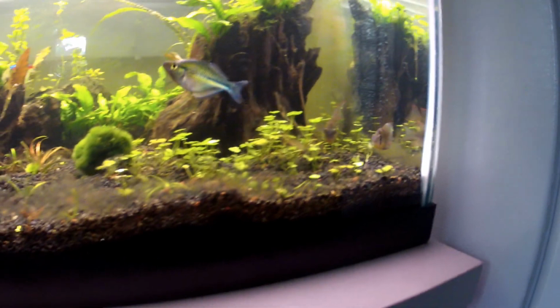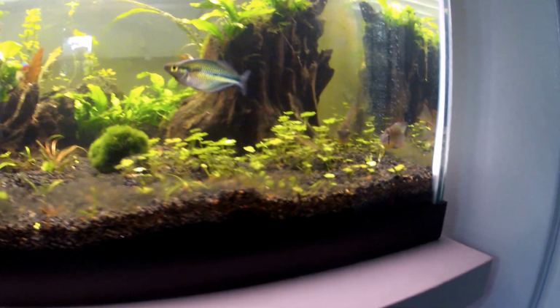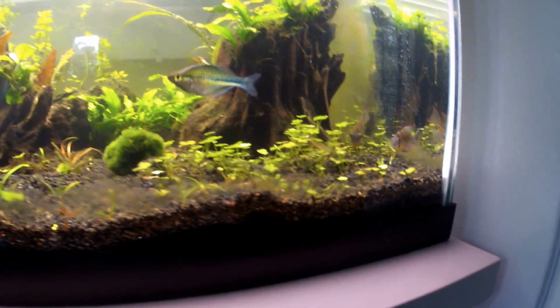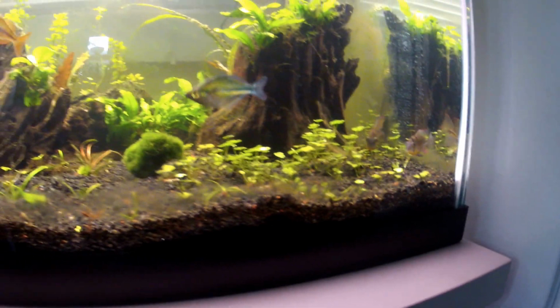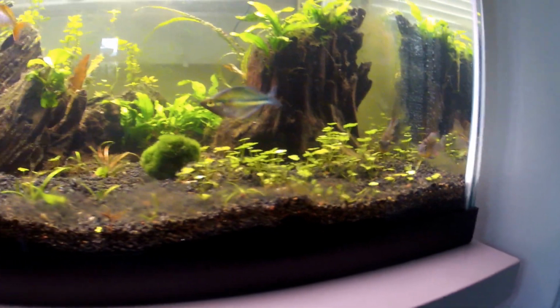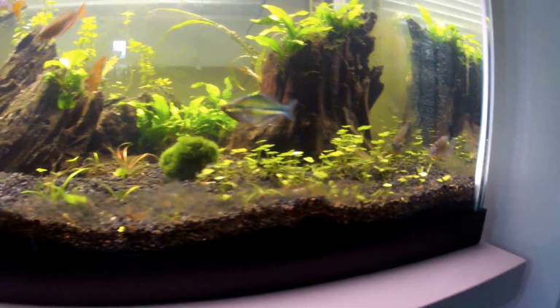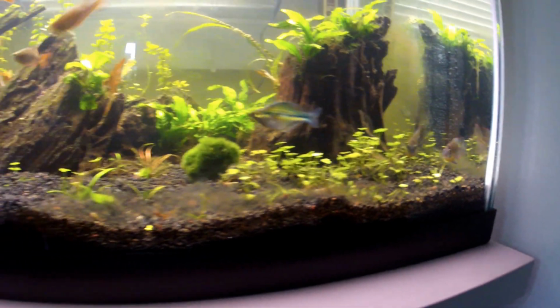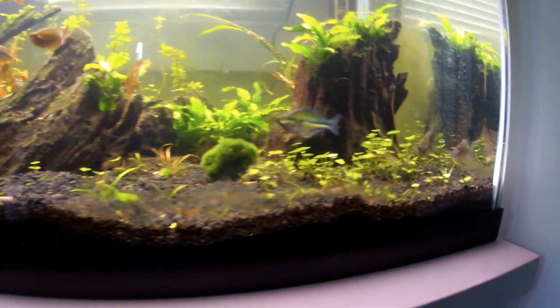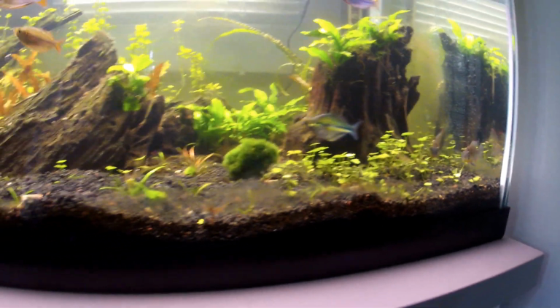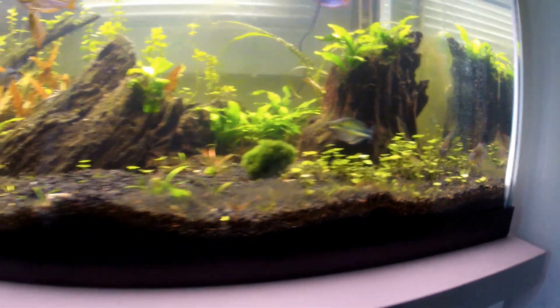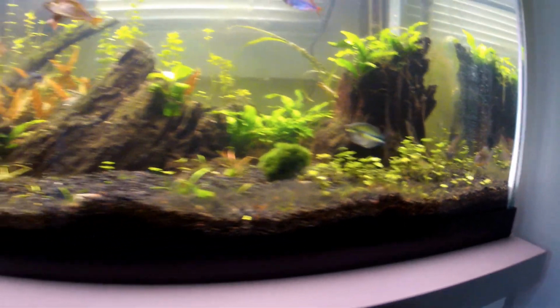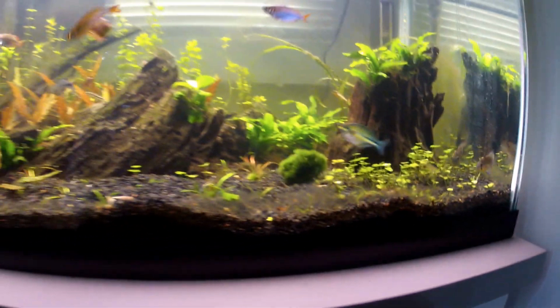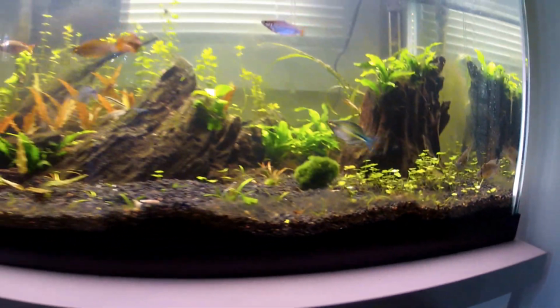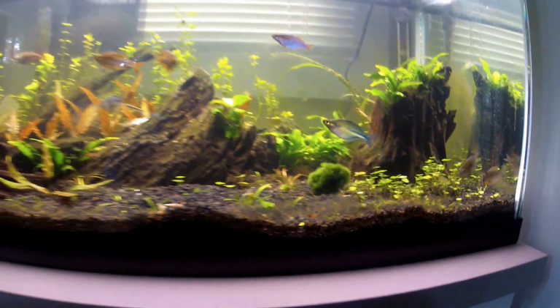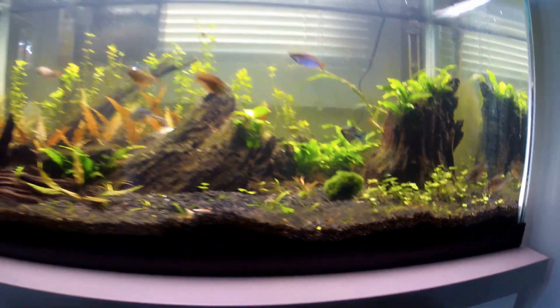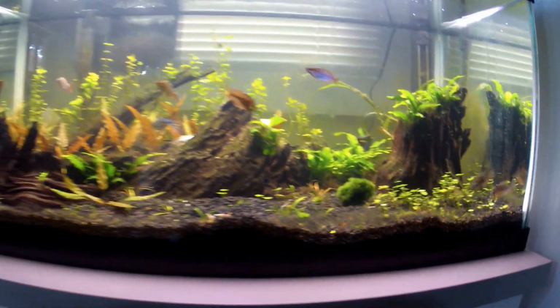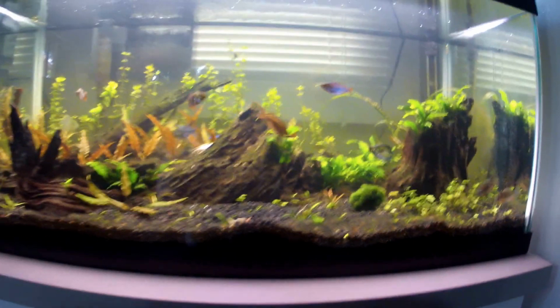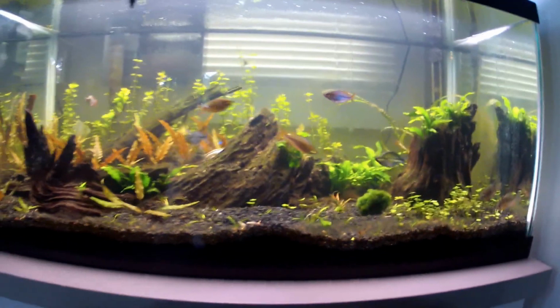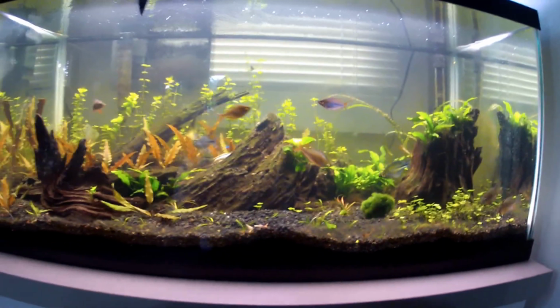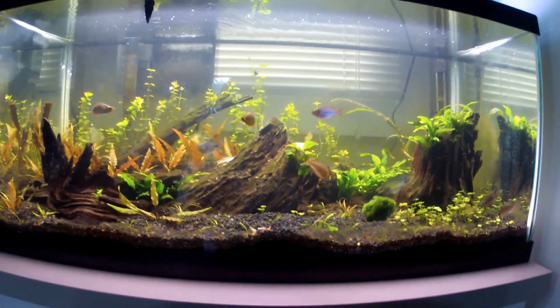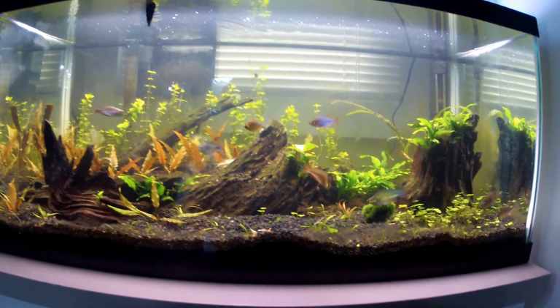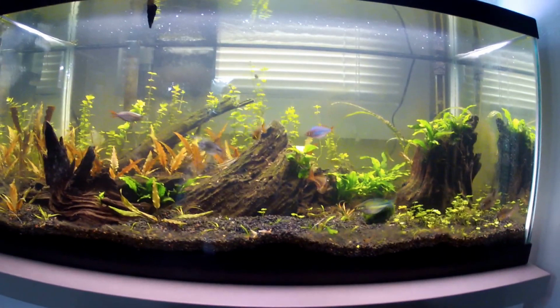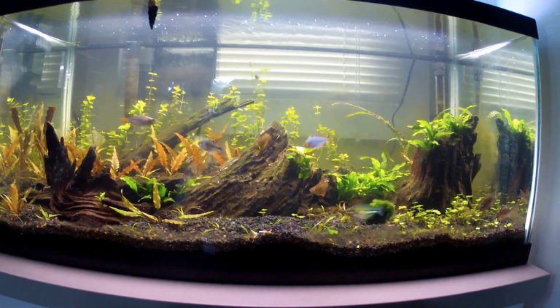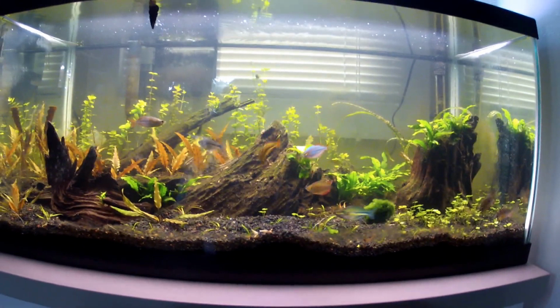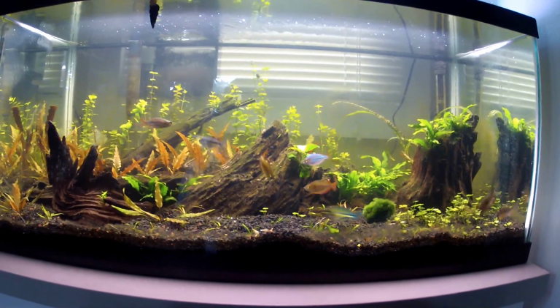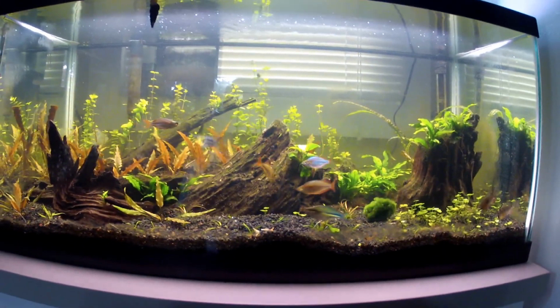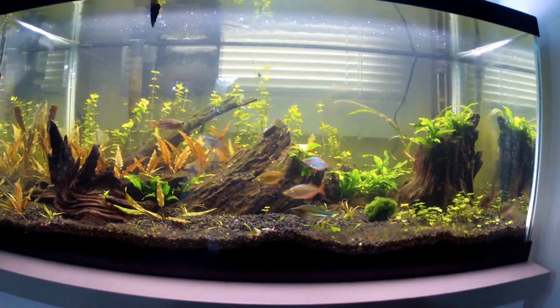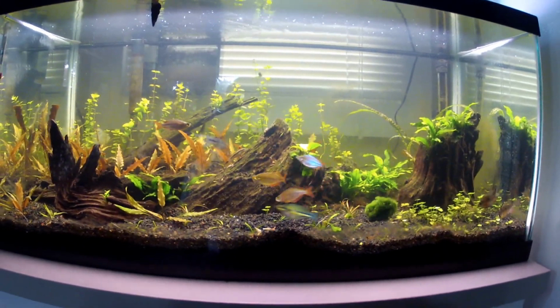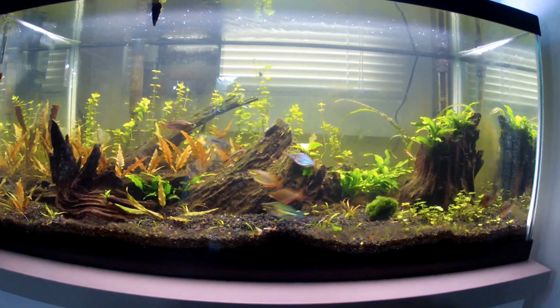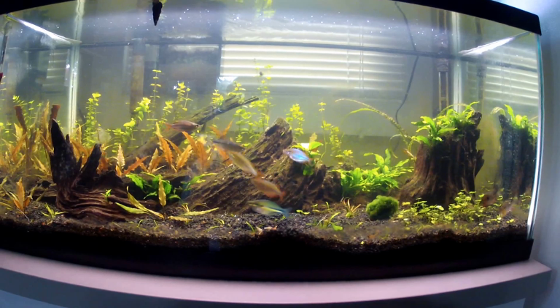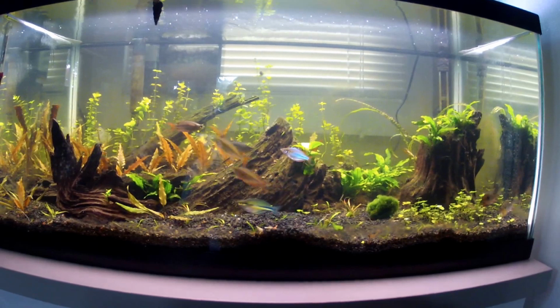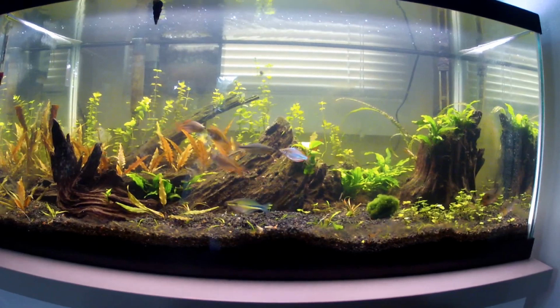So yeah, here's the tank guys — it's coming together.